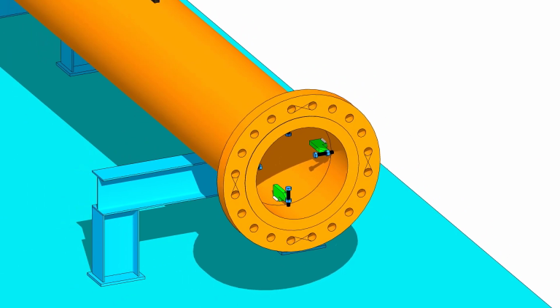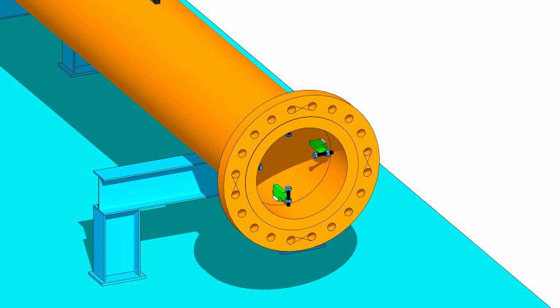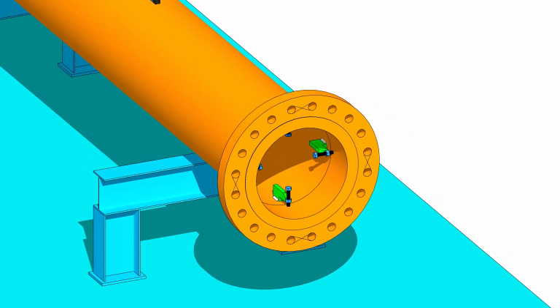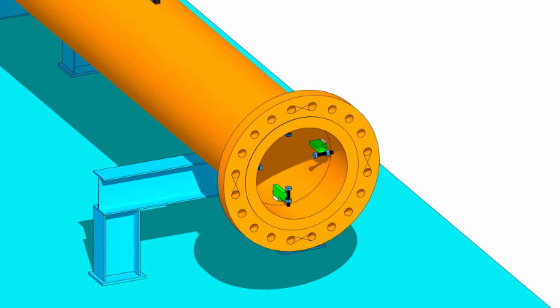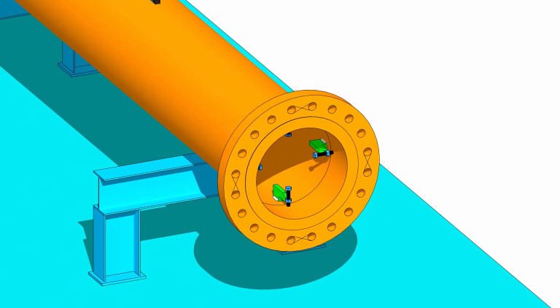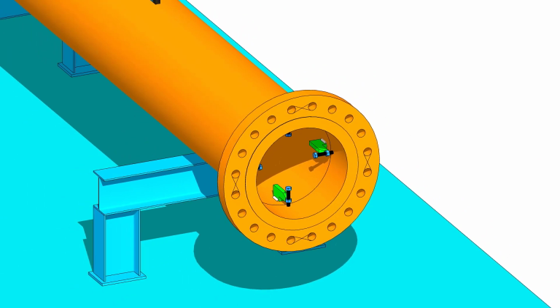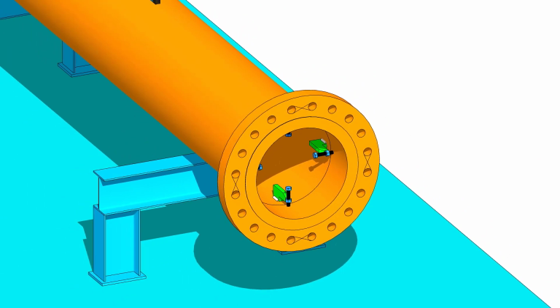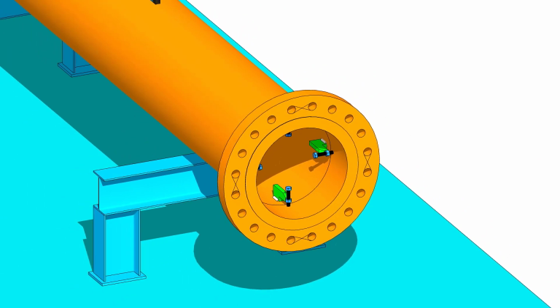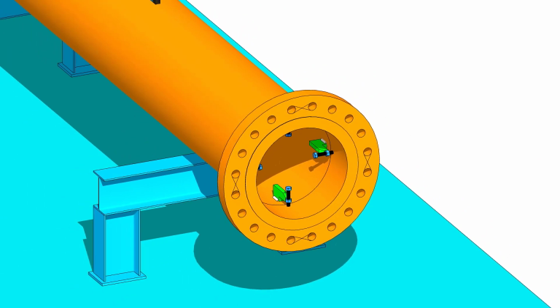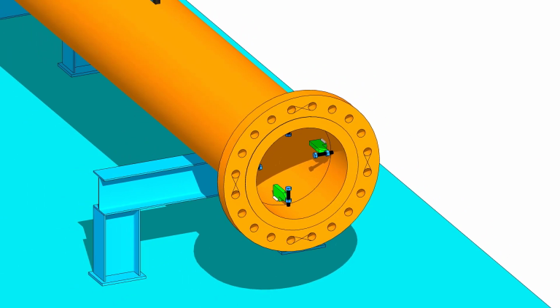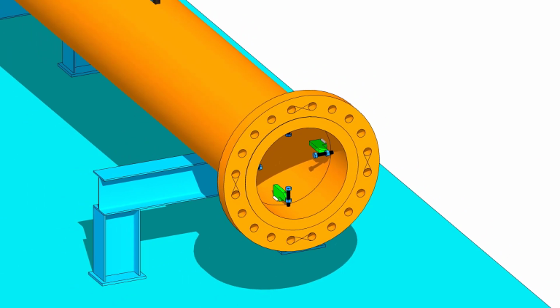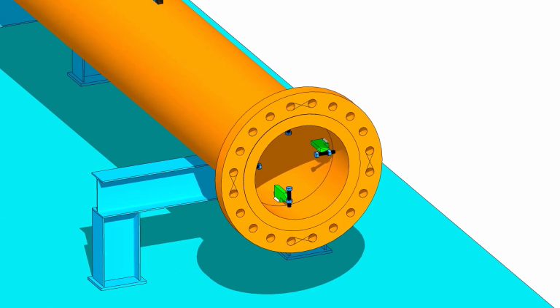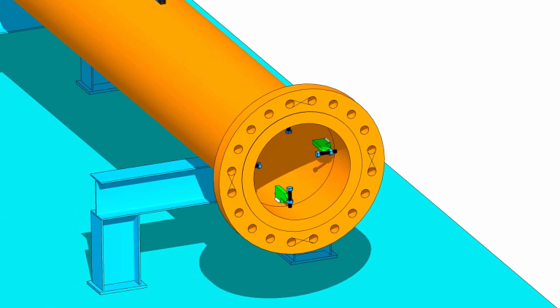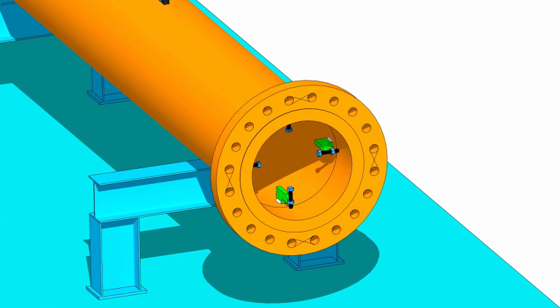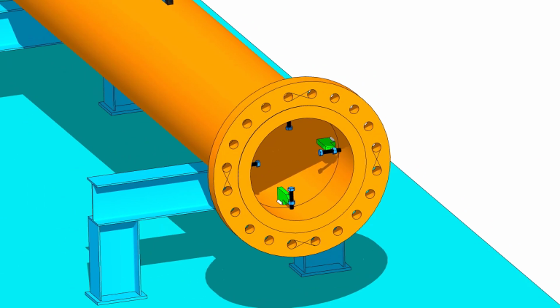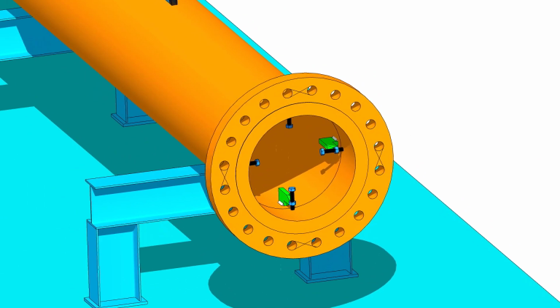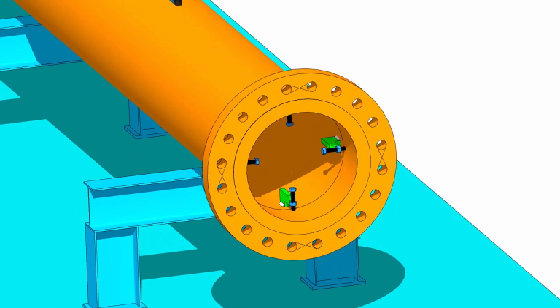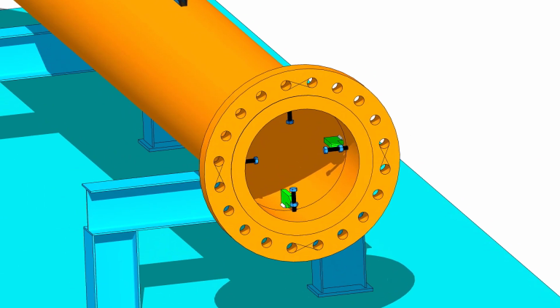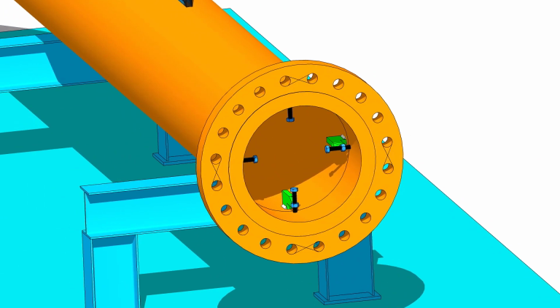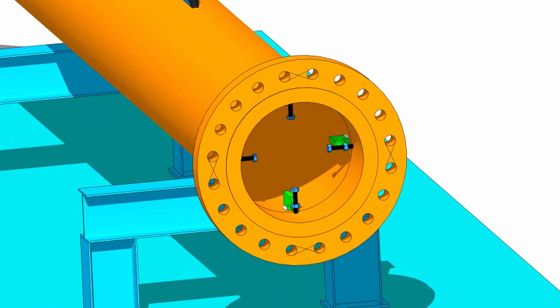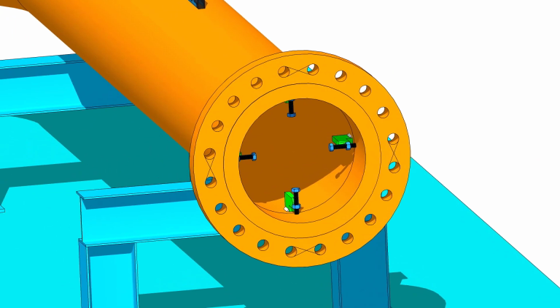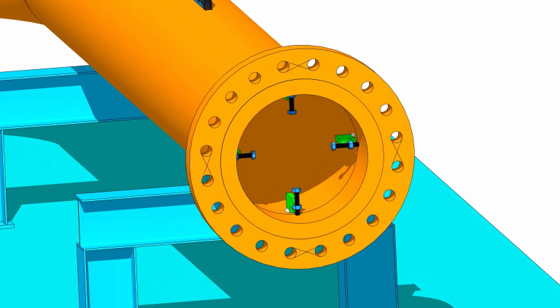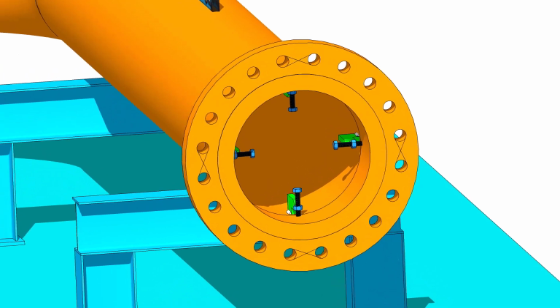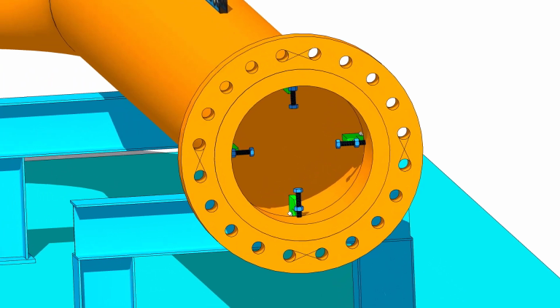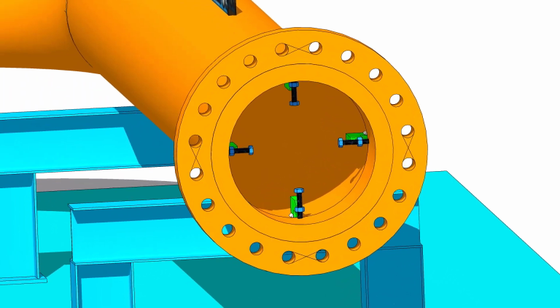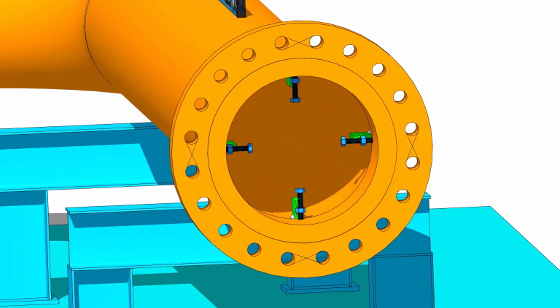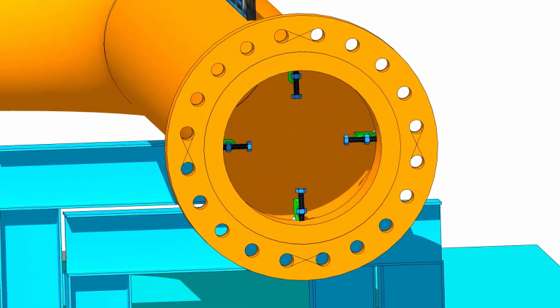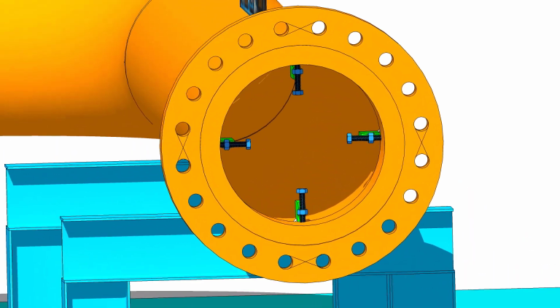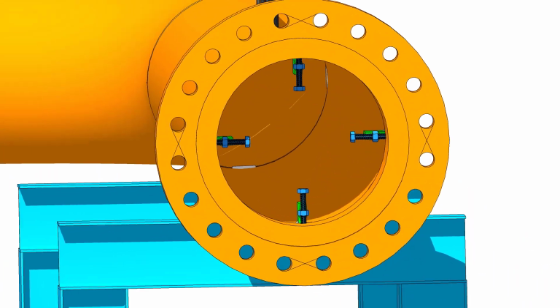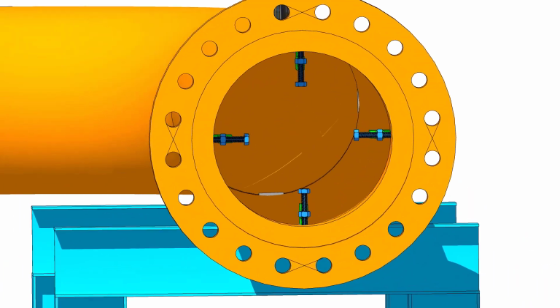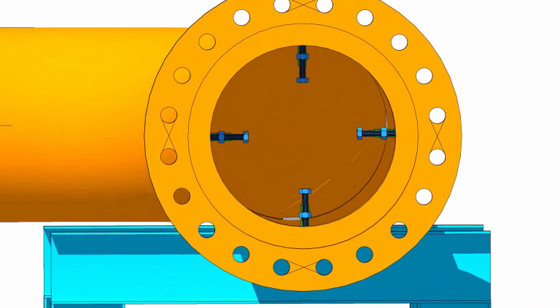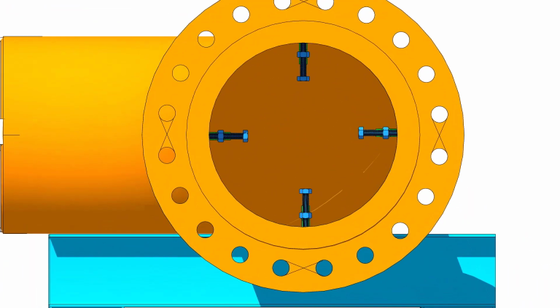Tack weld four numbers of jack bolts inside the pipe as shown. Put the flange on the pipe.